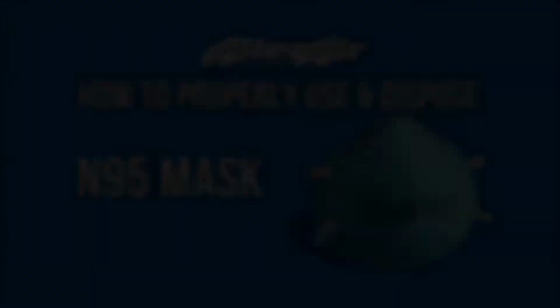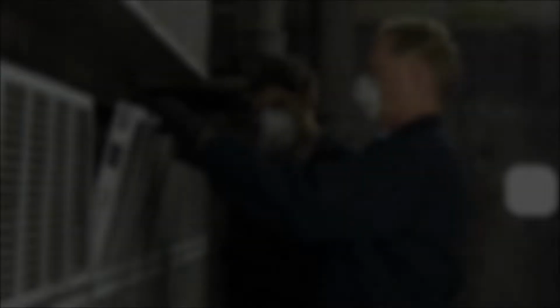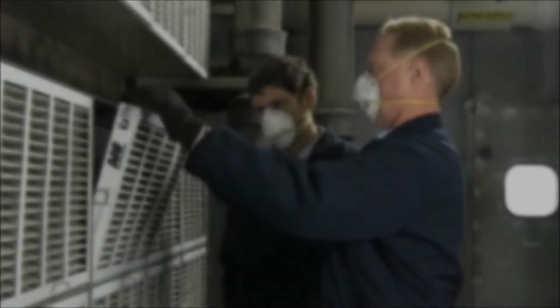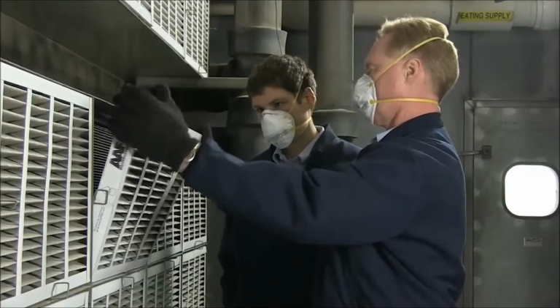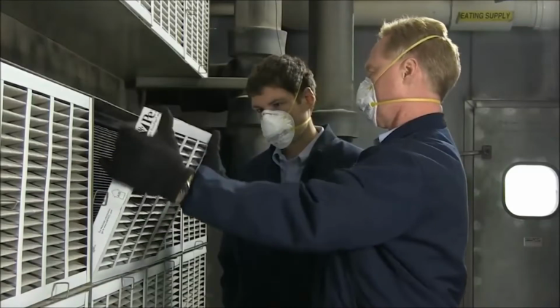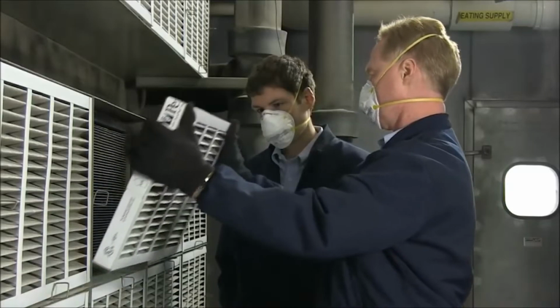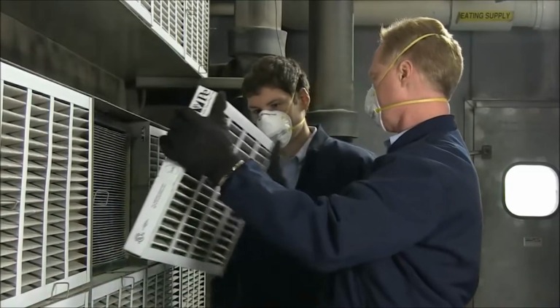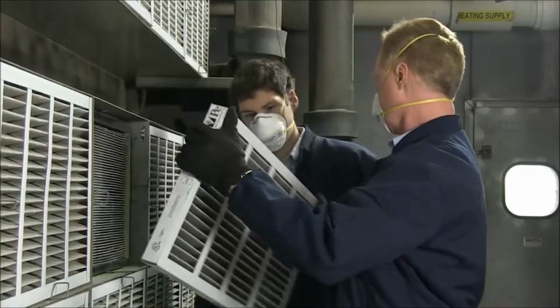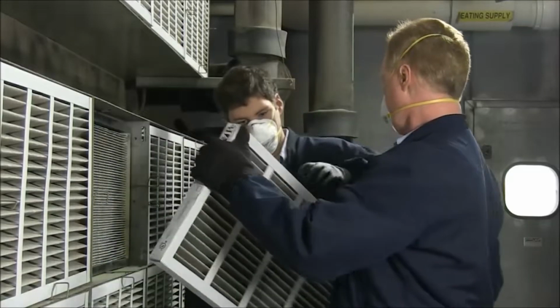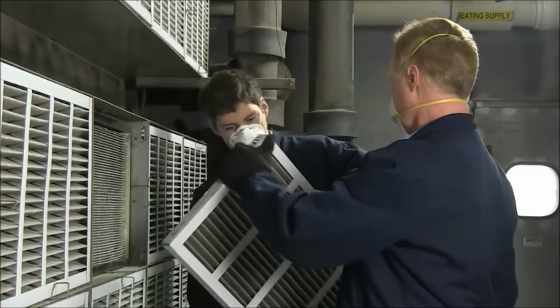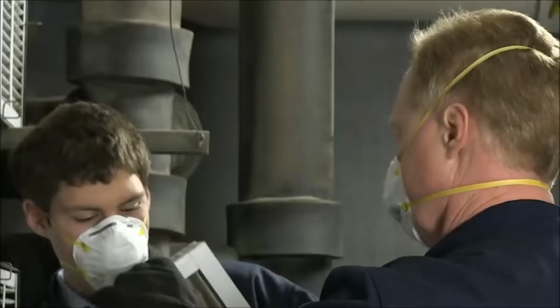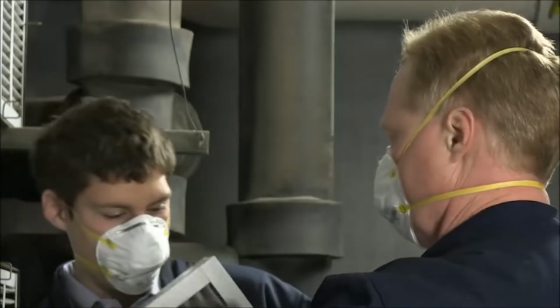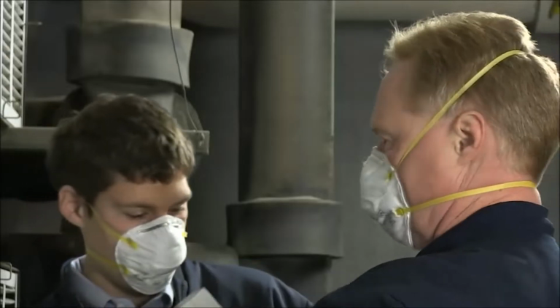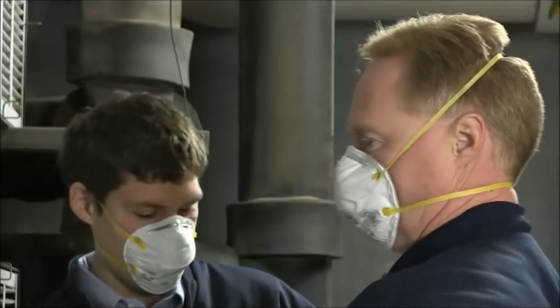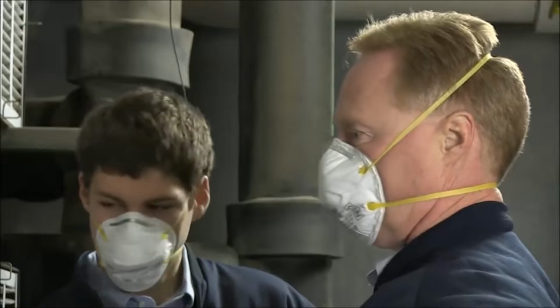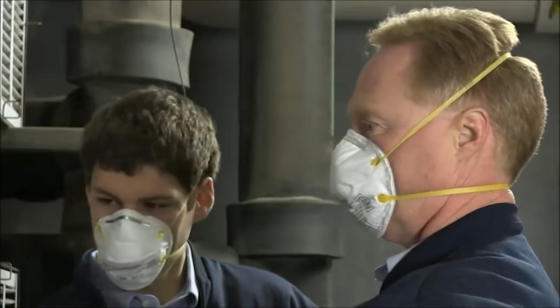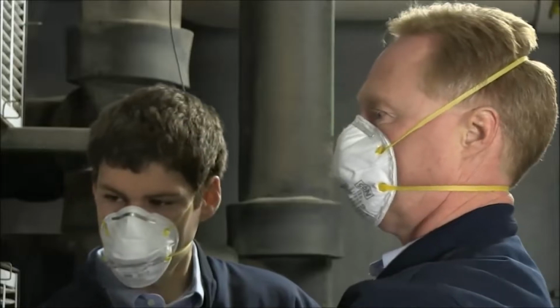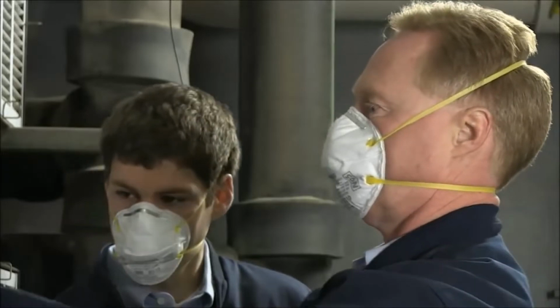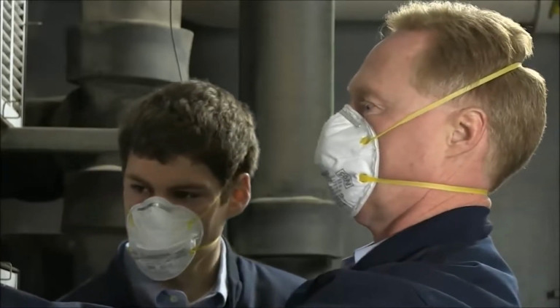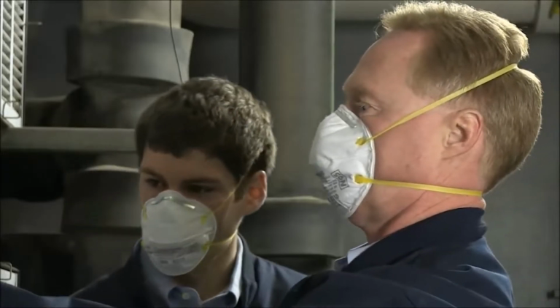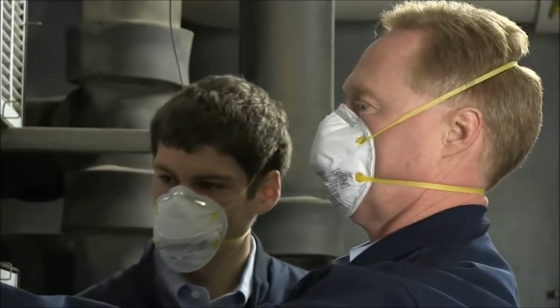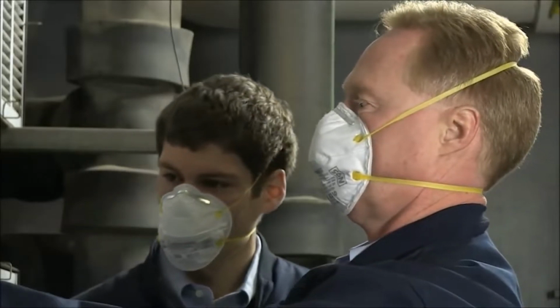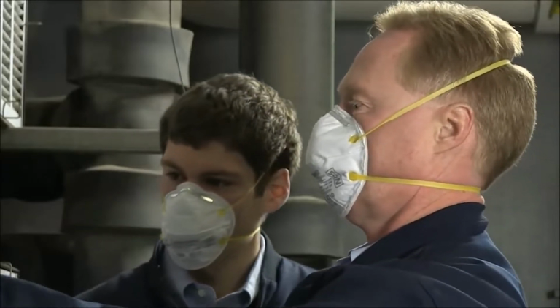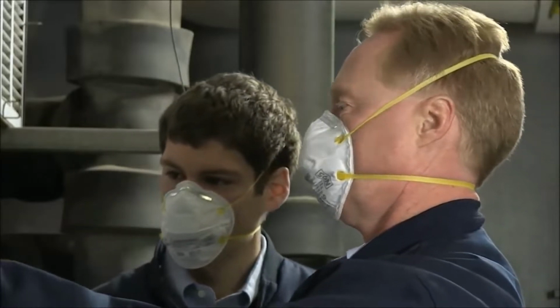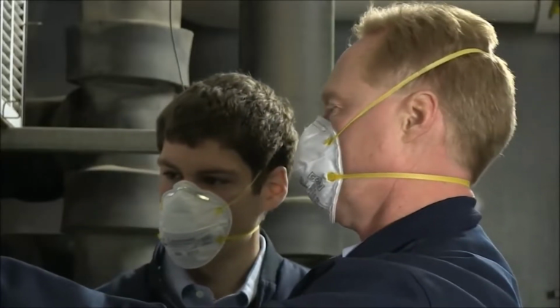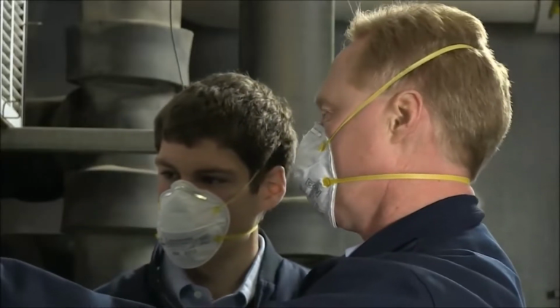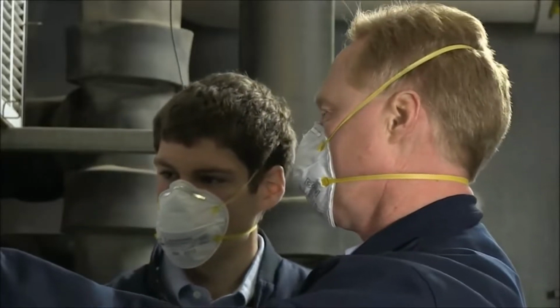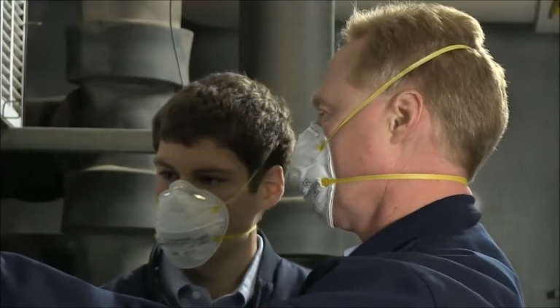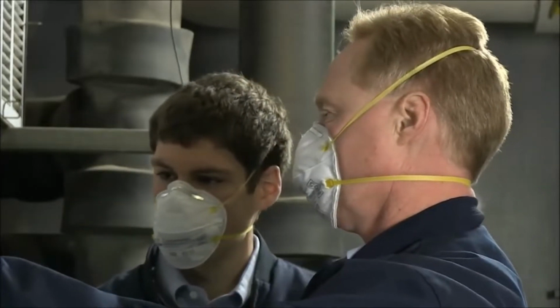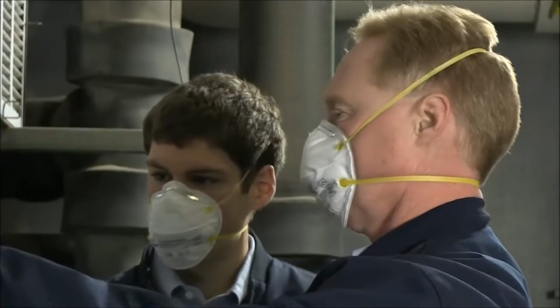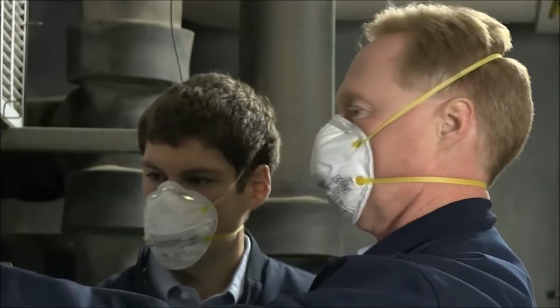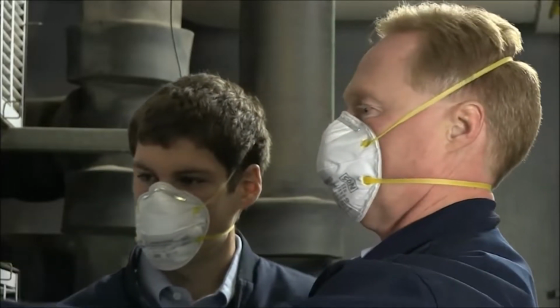If you wear a respirator on the job, it's important to know how to safely put it on and dispose of it when you're finished with your work.